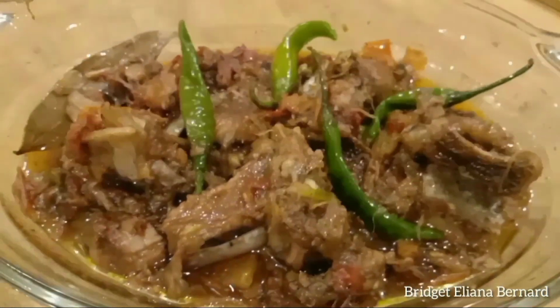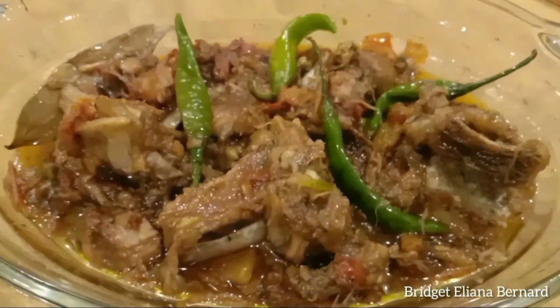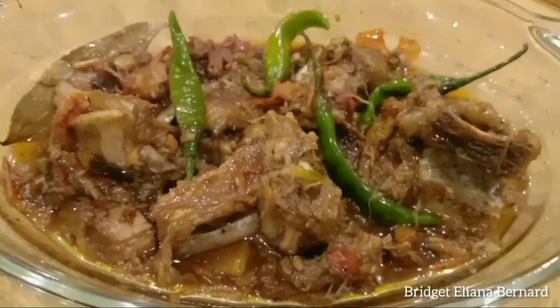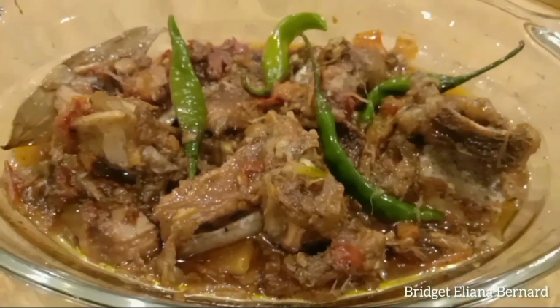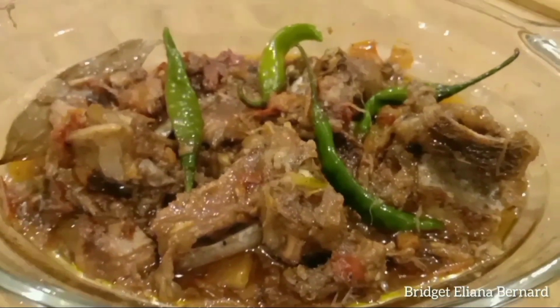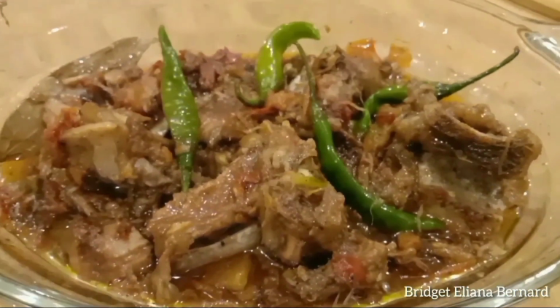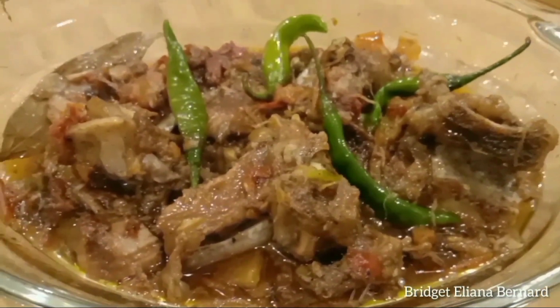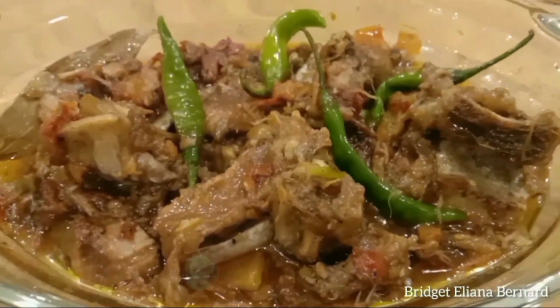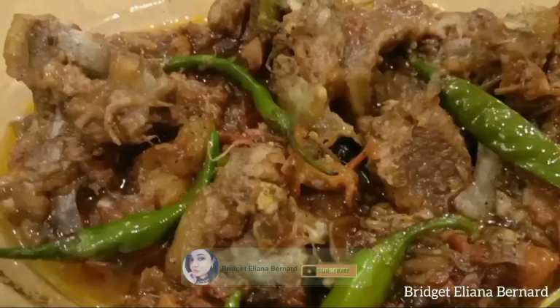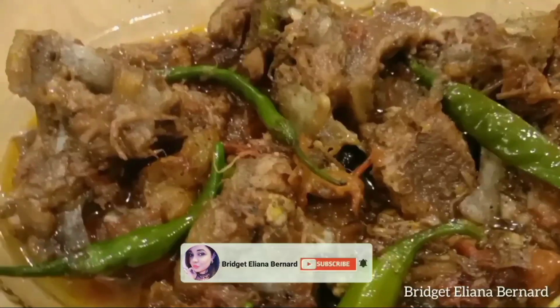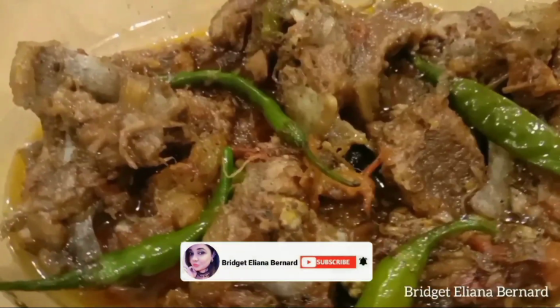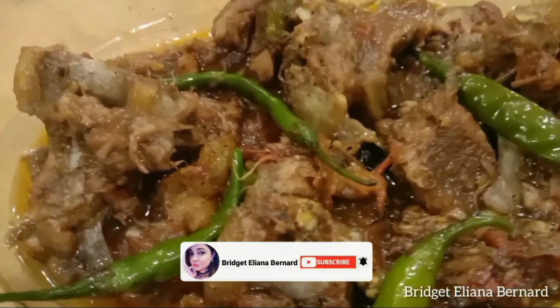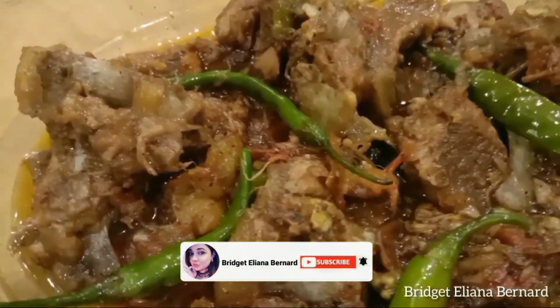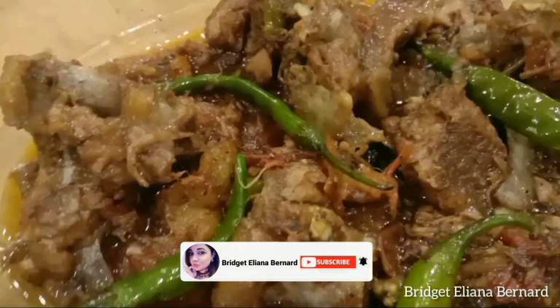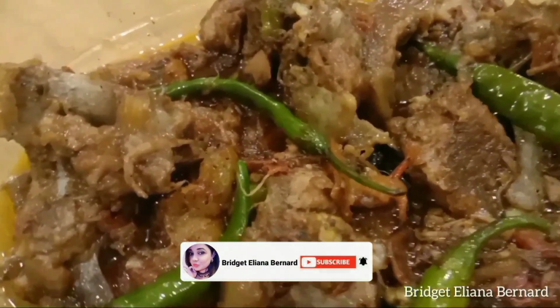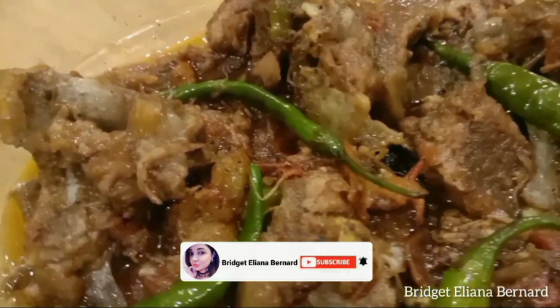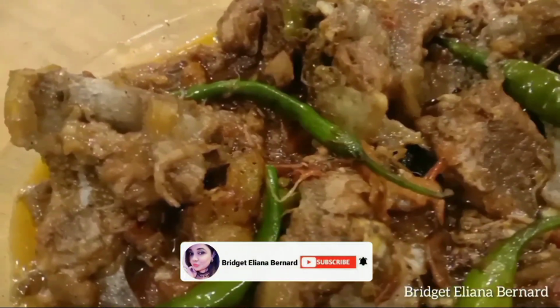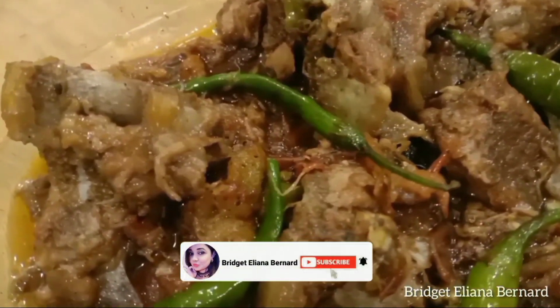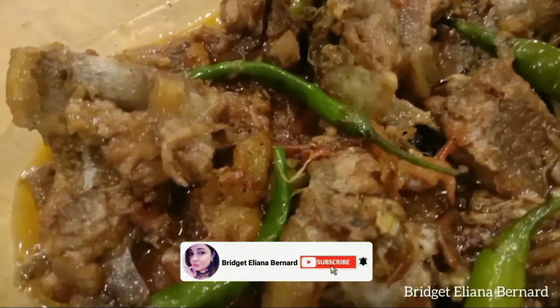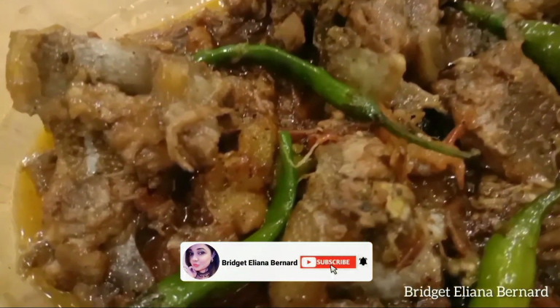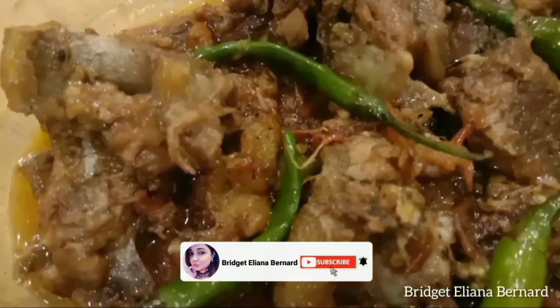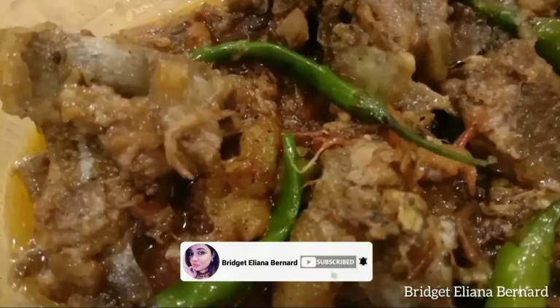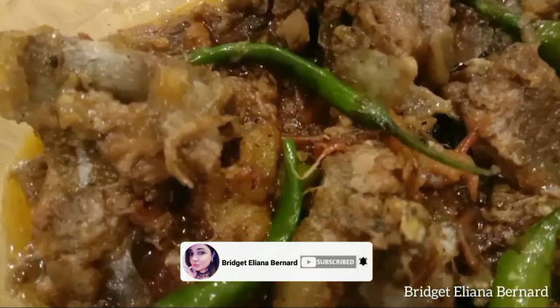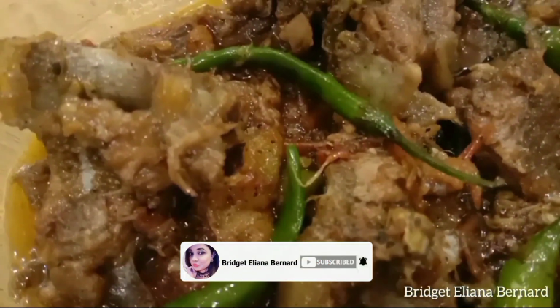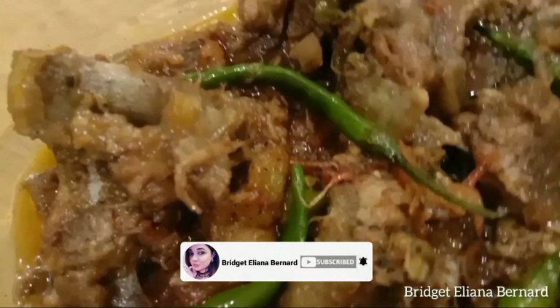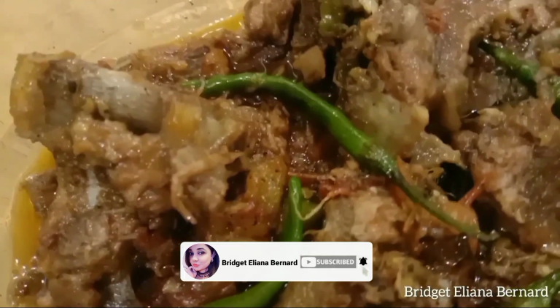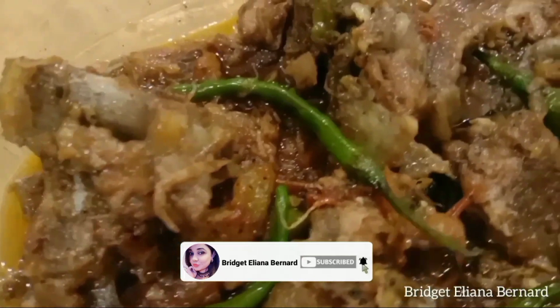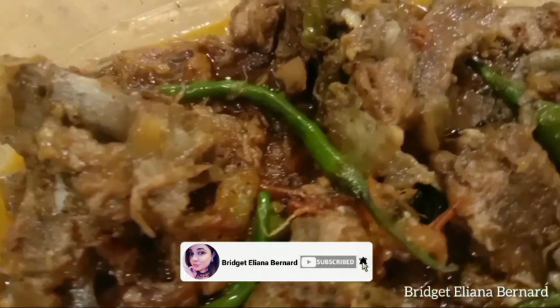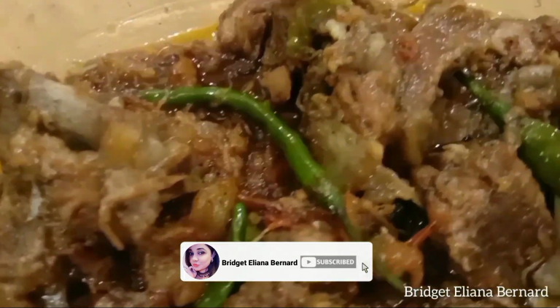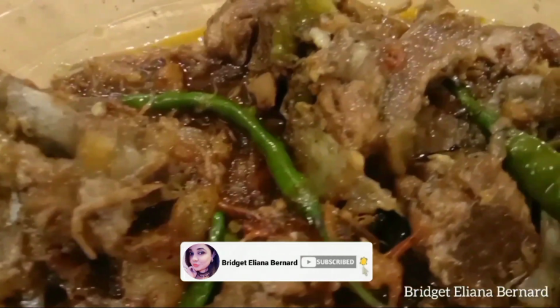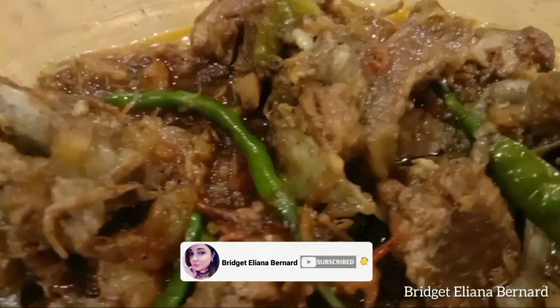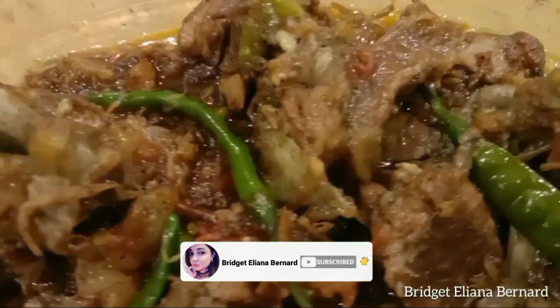If you guys enjoyed this video, then please do like, comment below, hit the bell icon button, and subscribe to my channel.